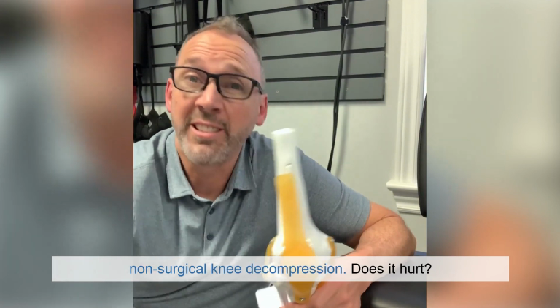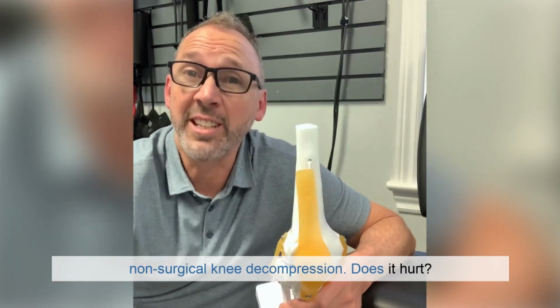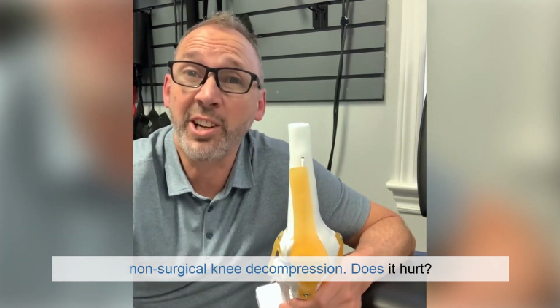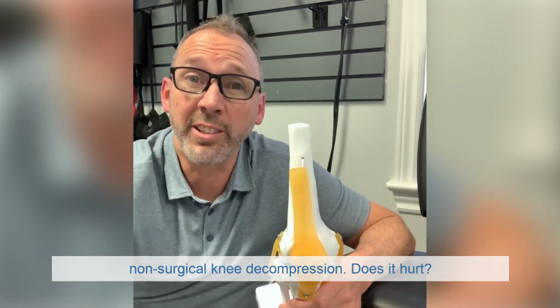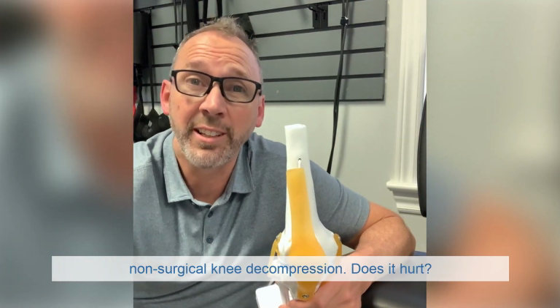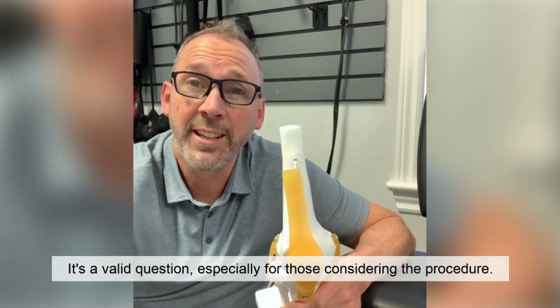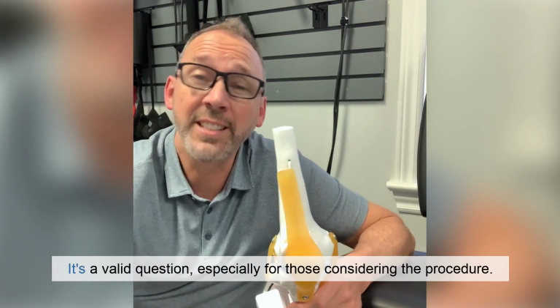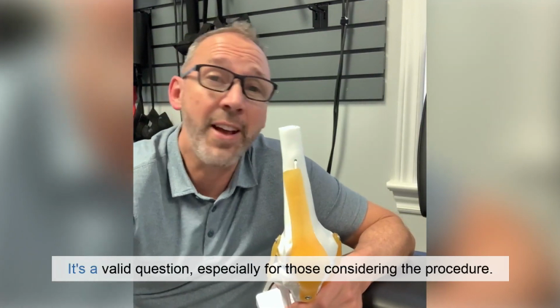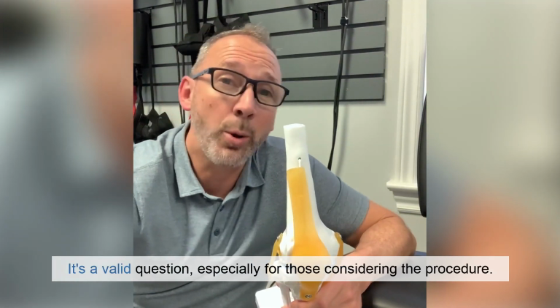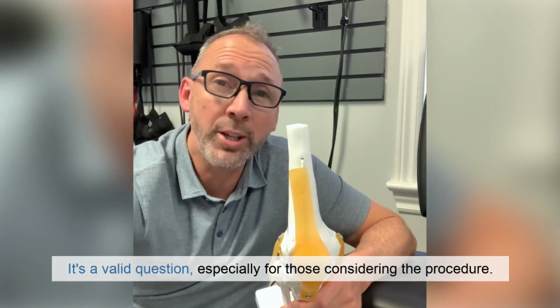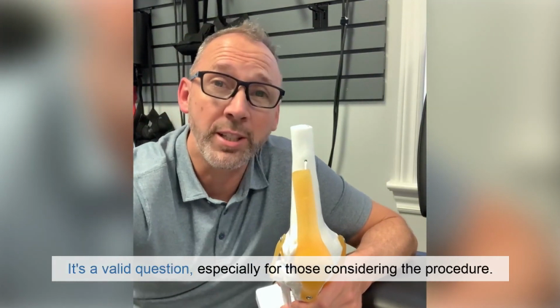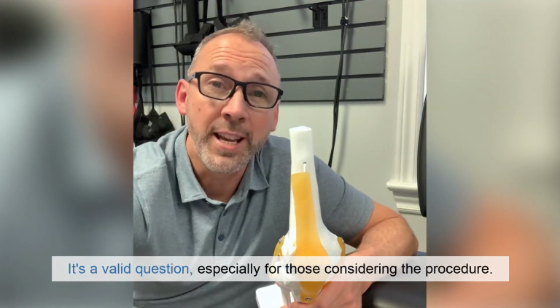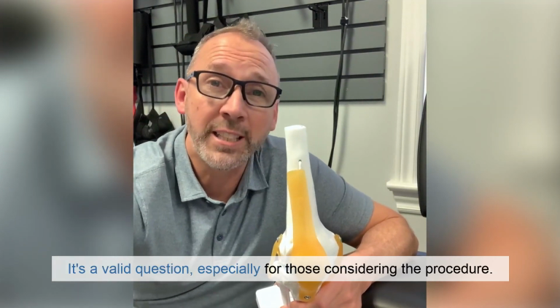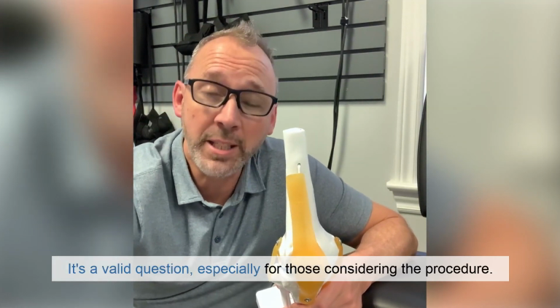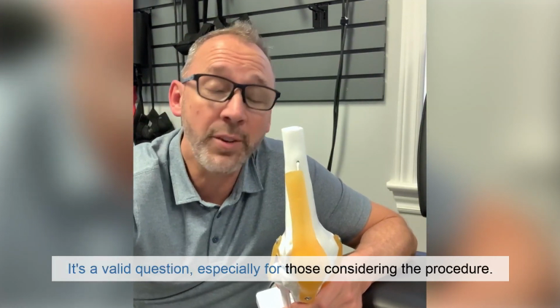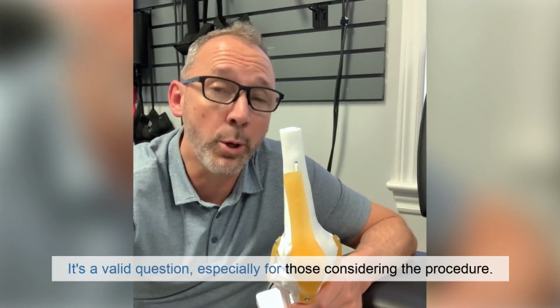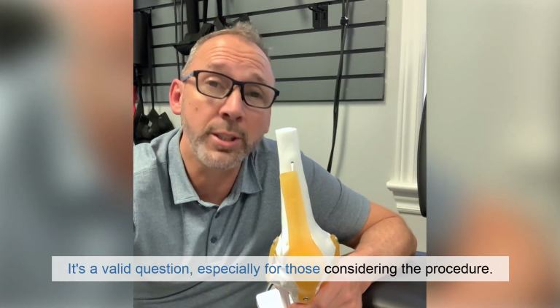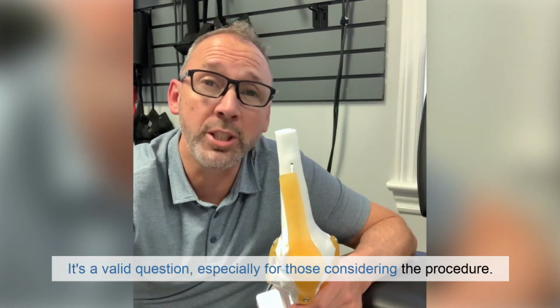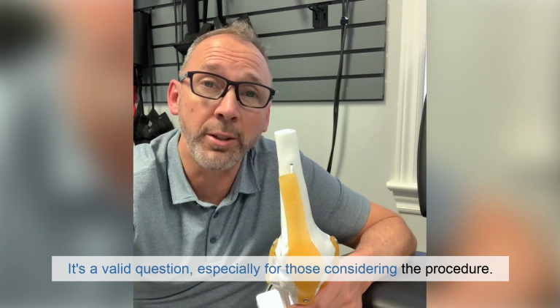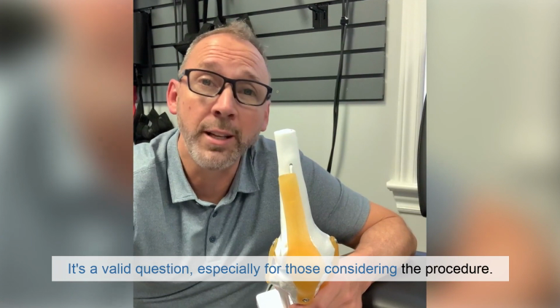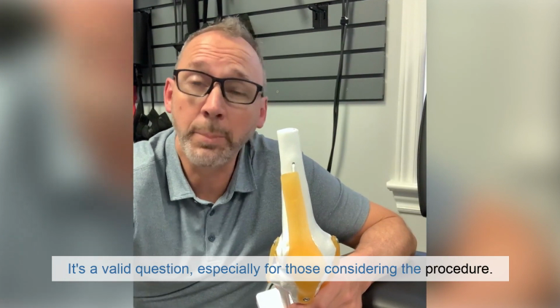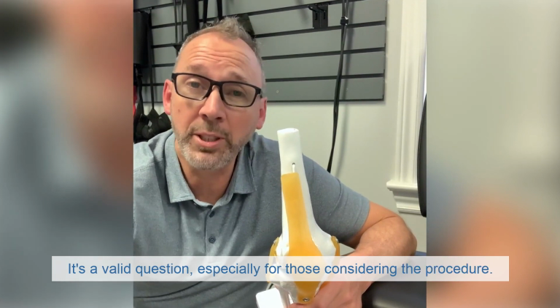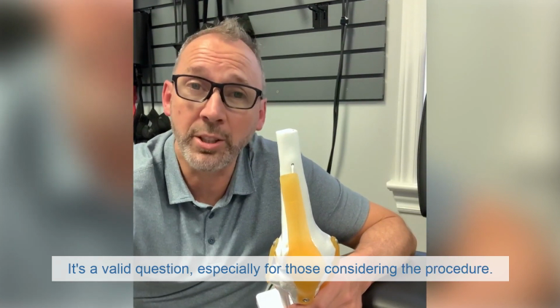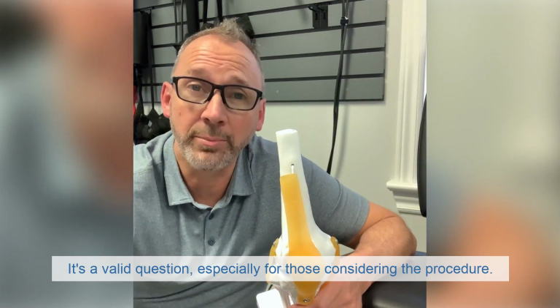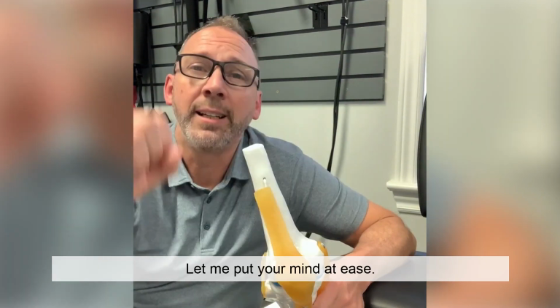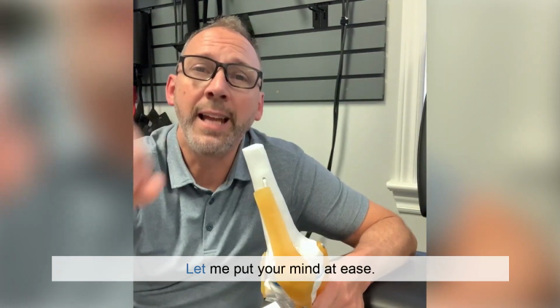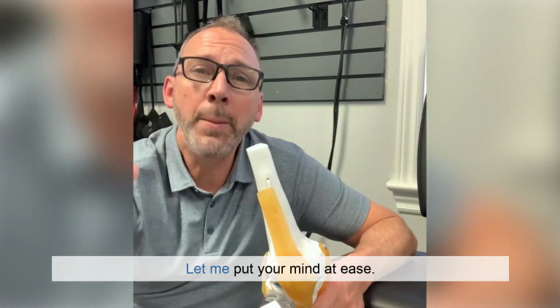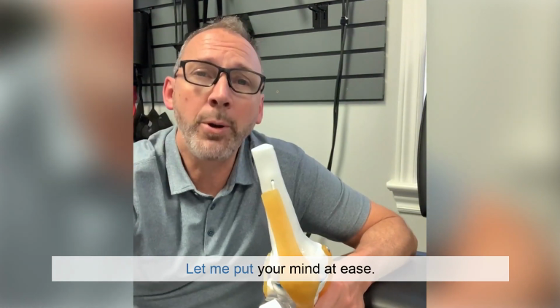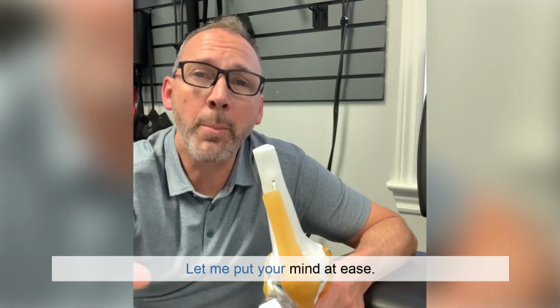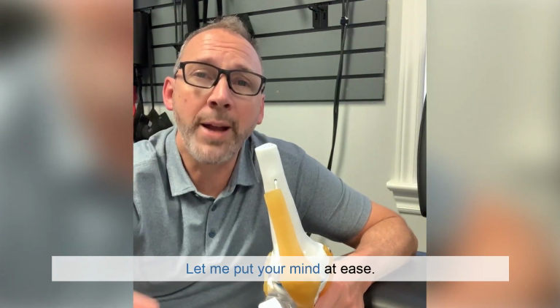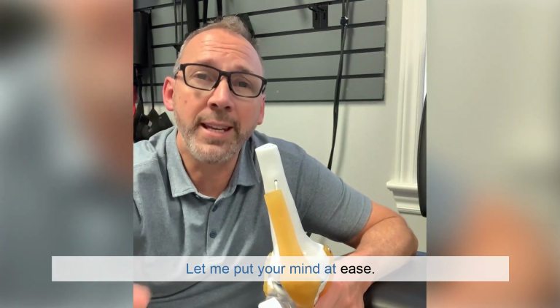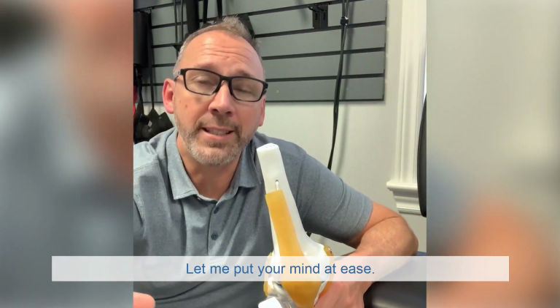Does it hurt? It's a valid question, especially for those considering the procedure. Let me put your mind at ease.